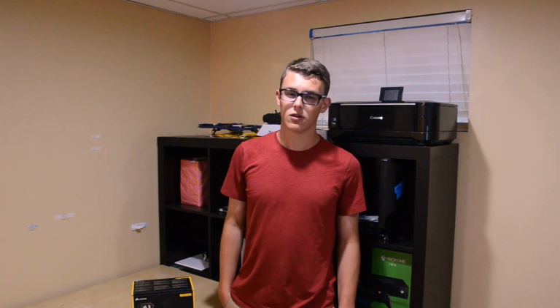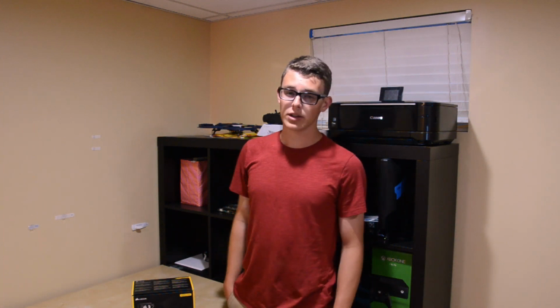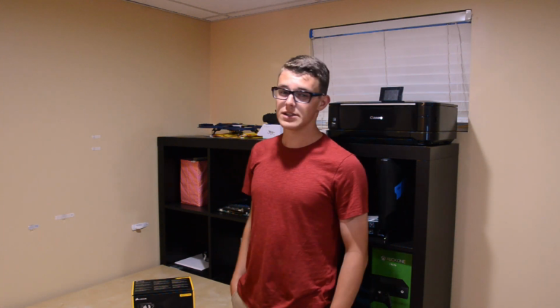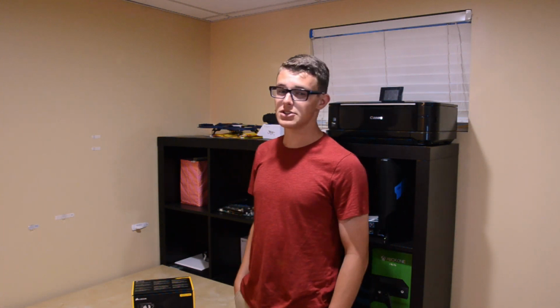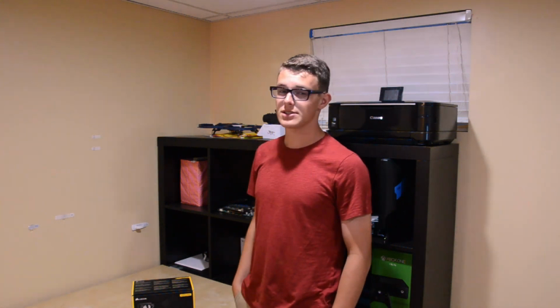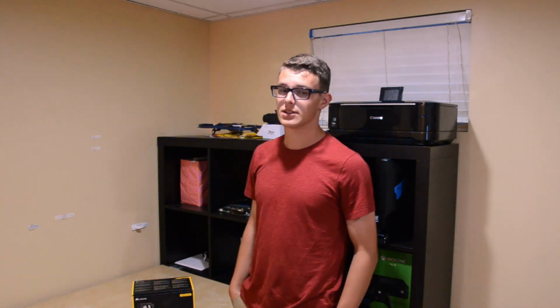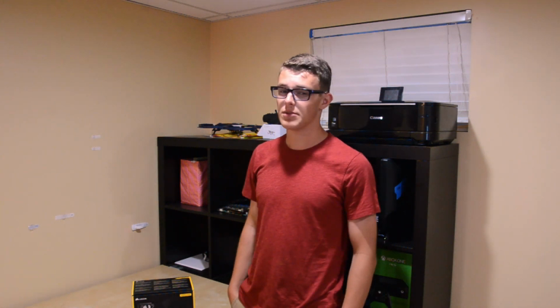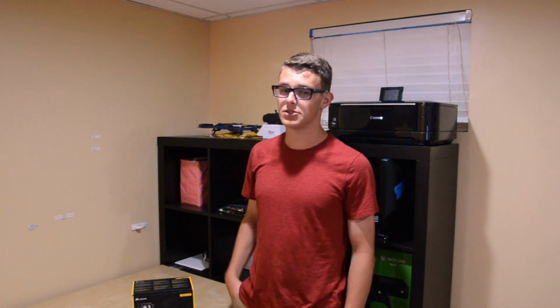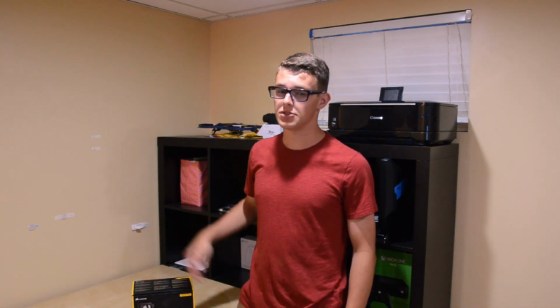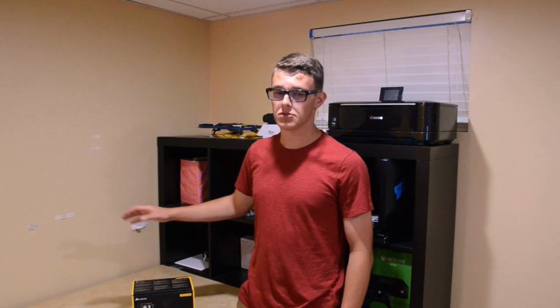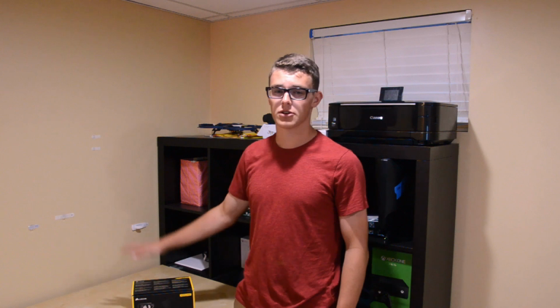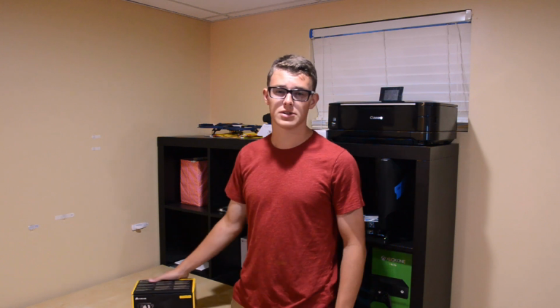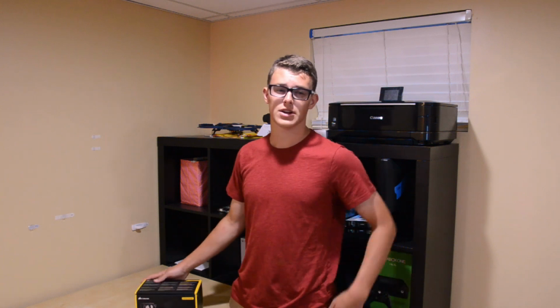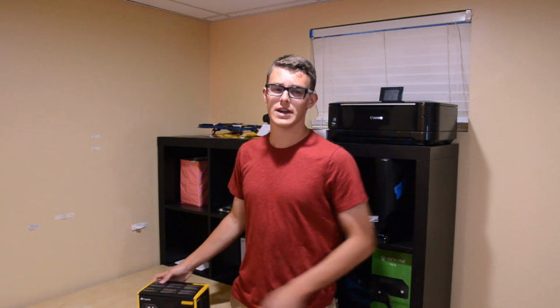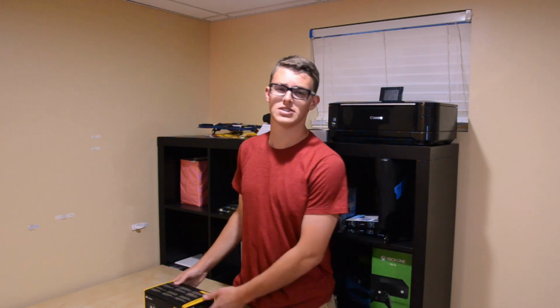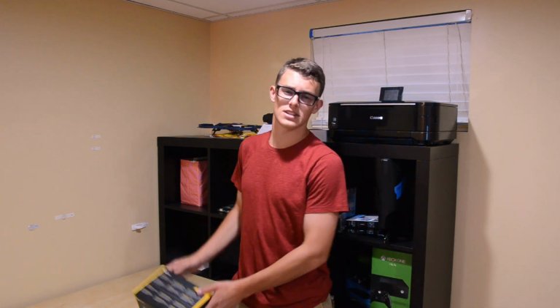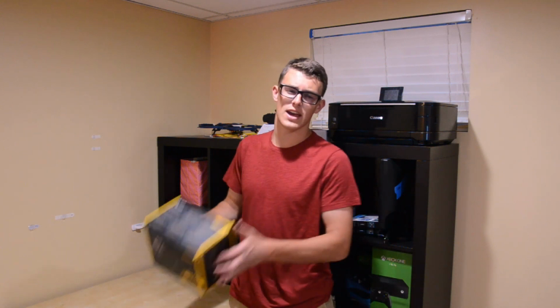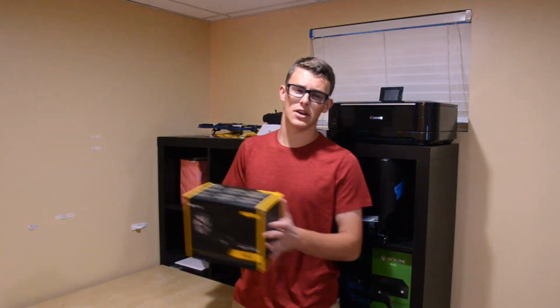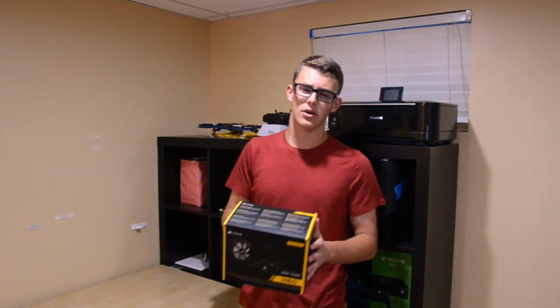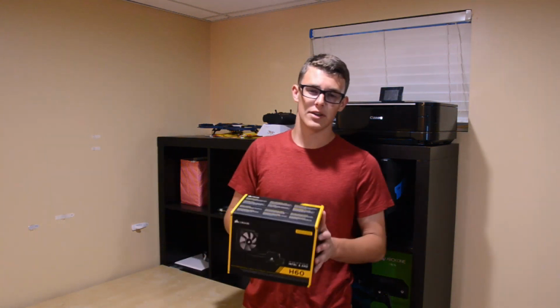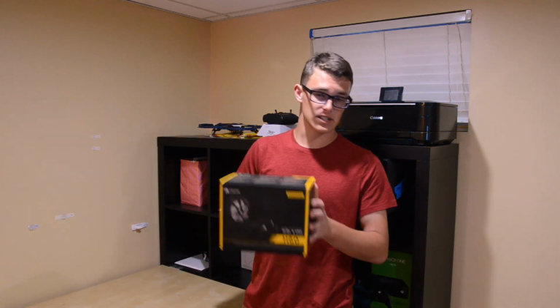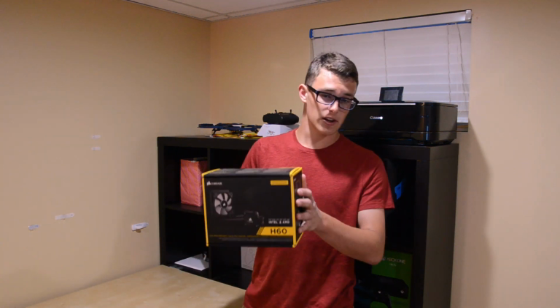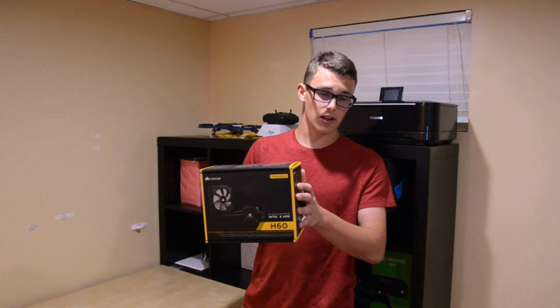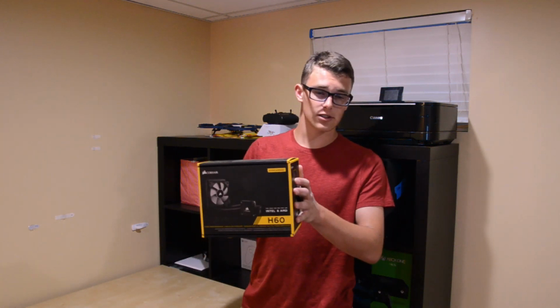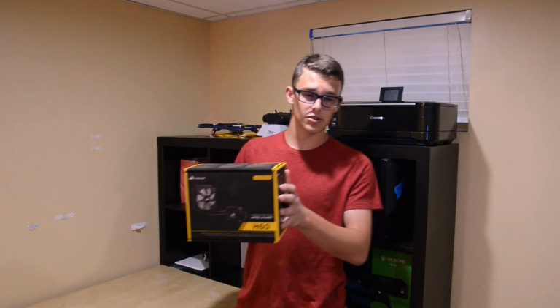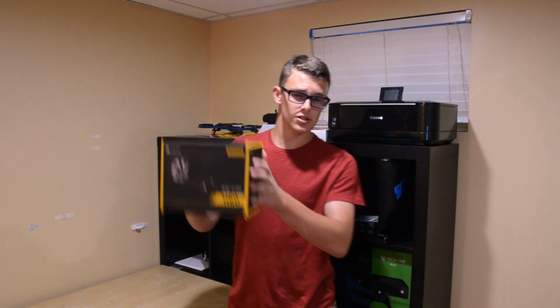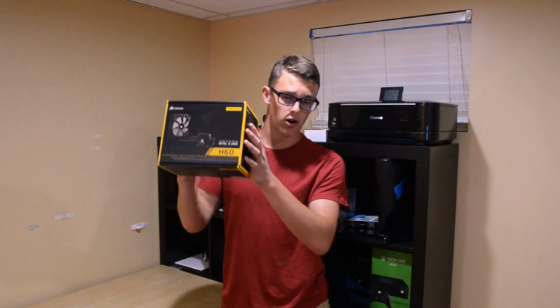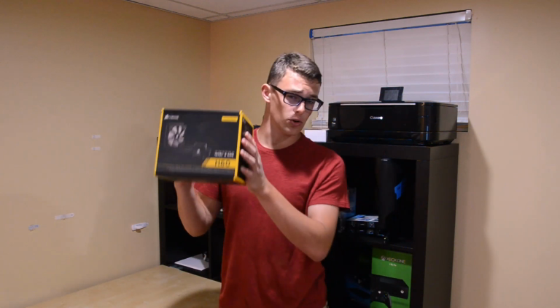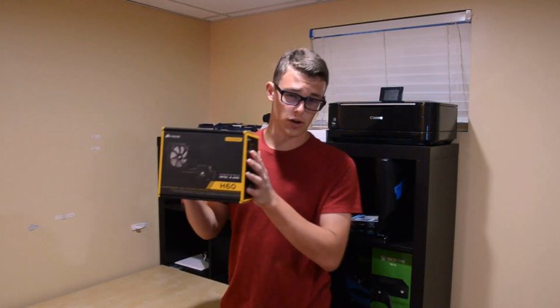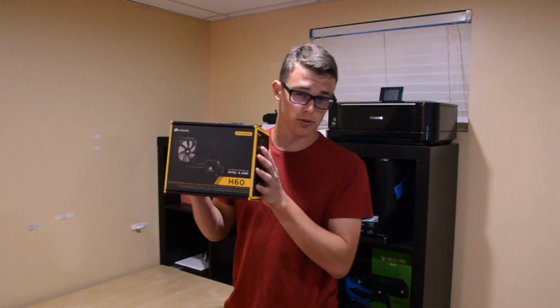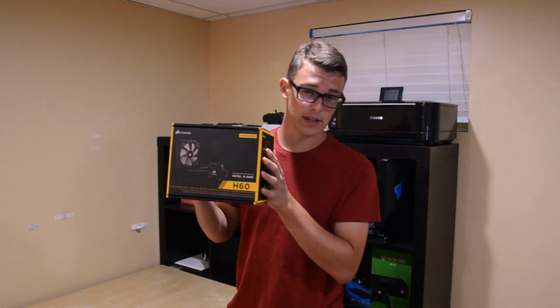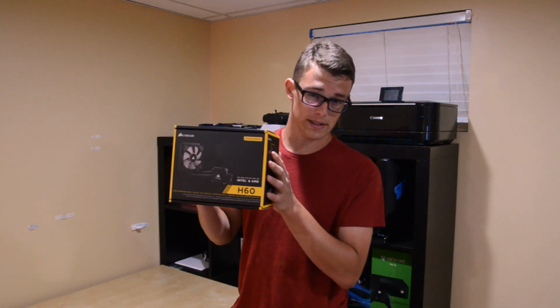Well ladies and gents, let me introduce you to the Corsair H60 AIO, the $70 solution to all your water cooling needs.